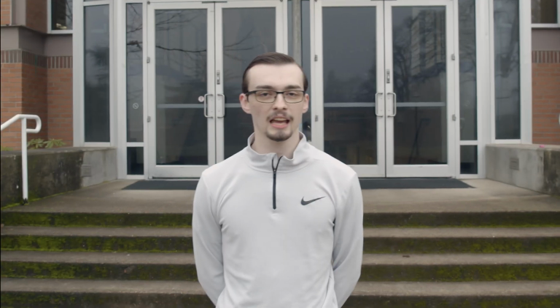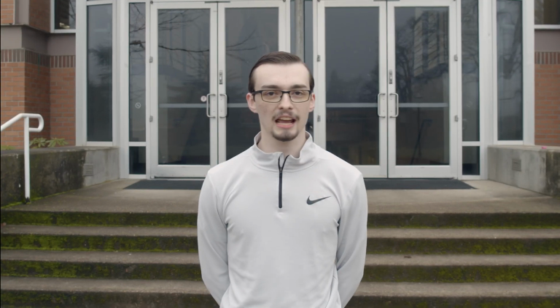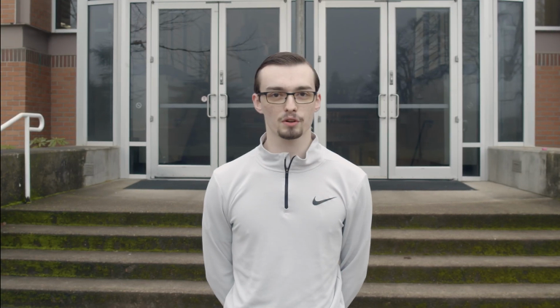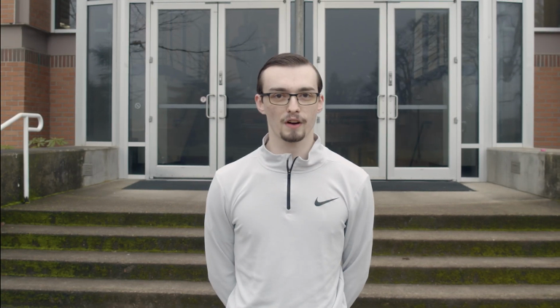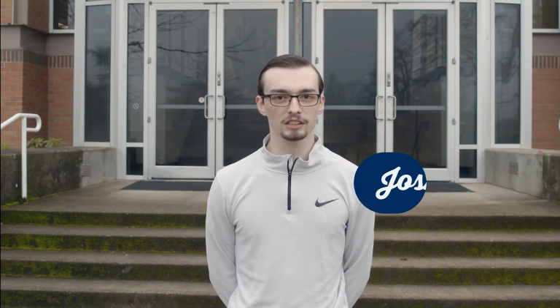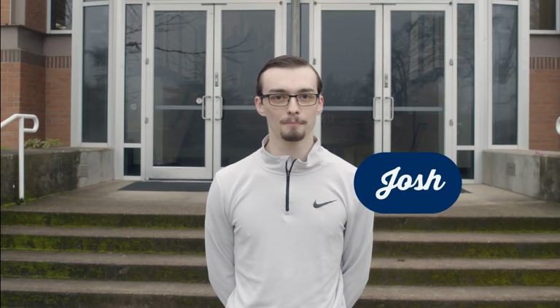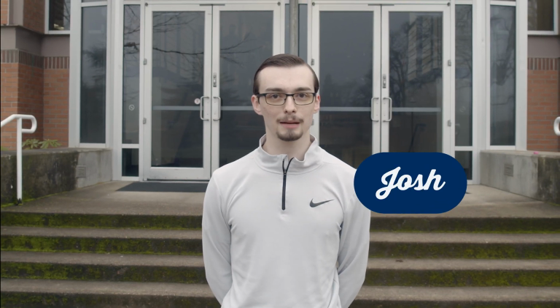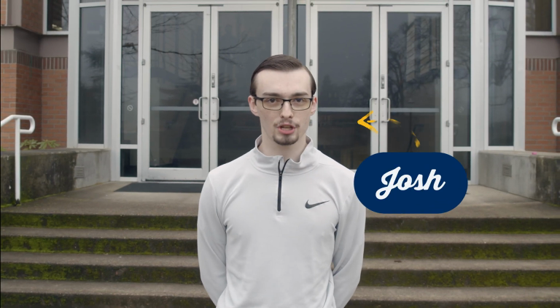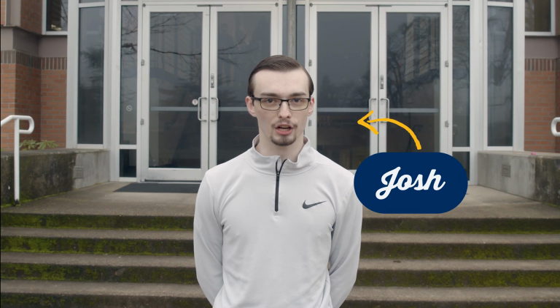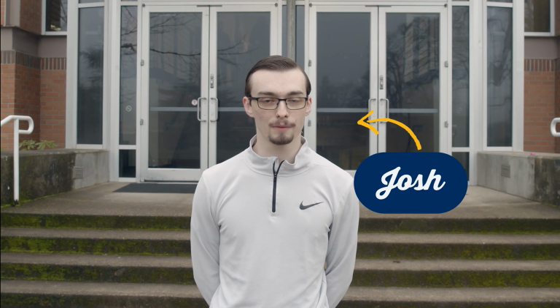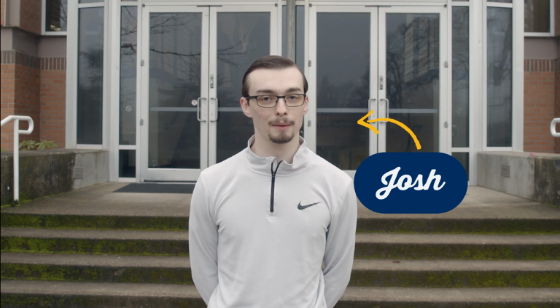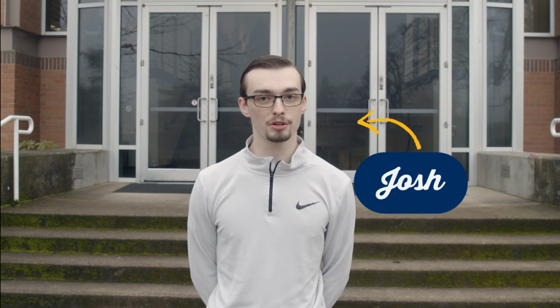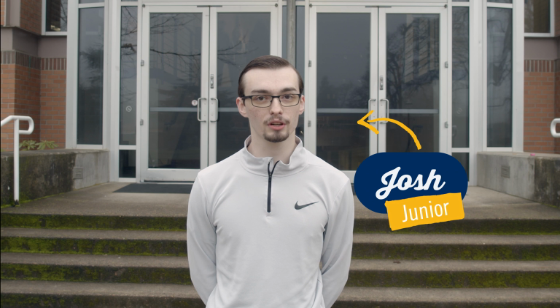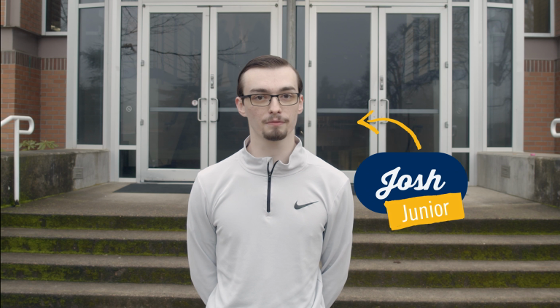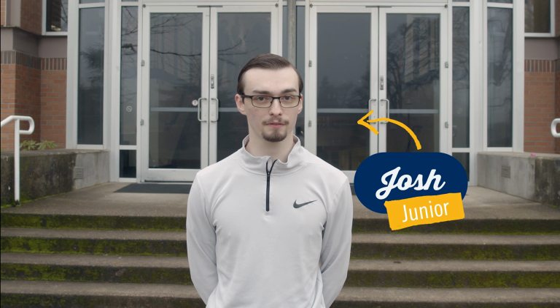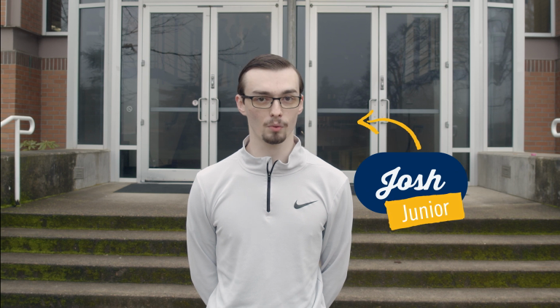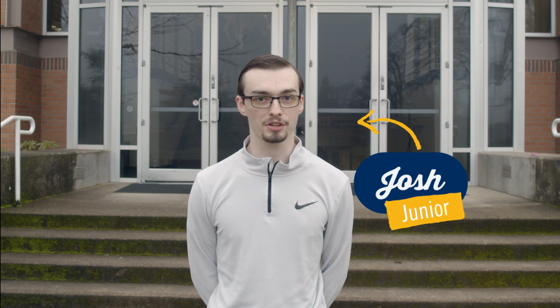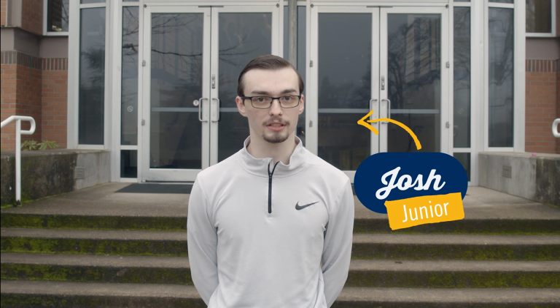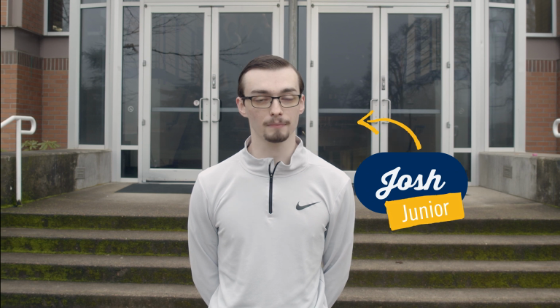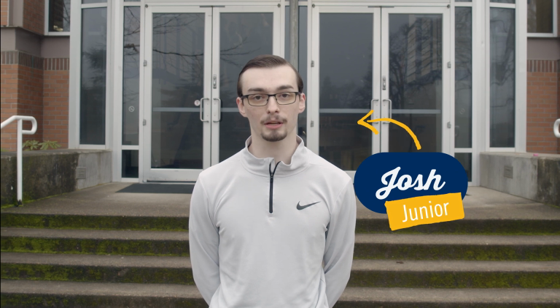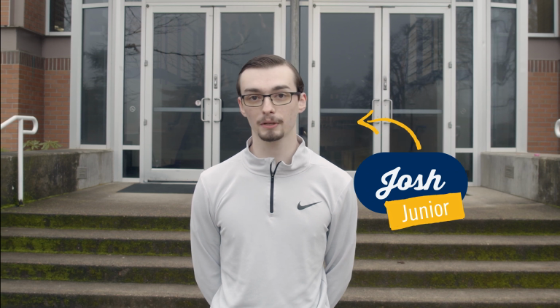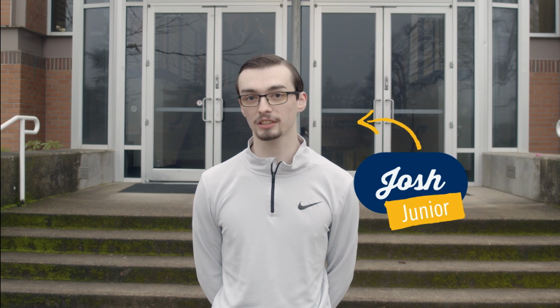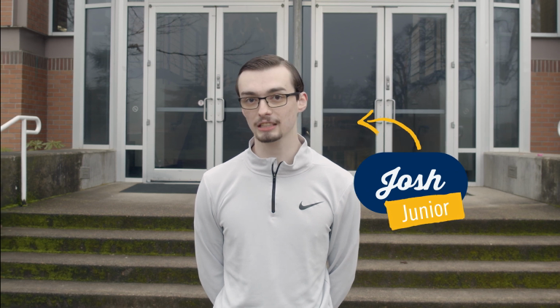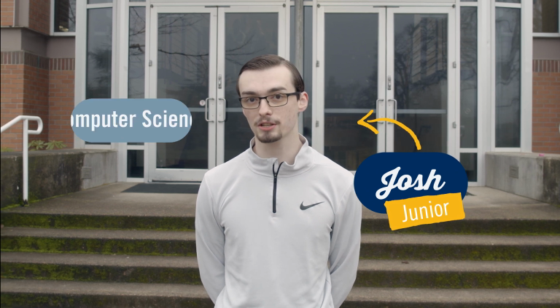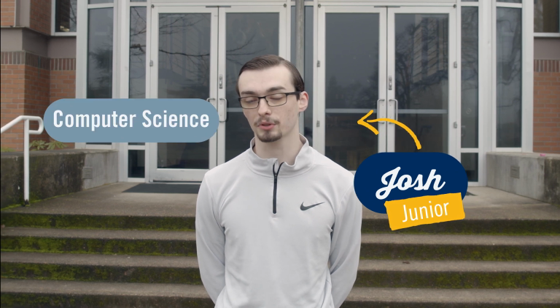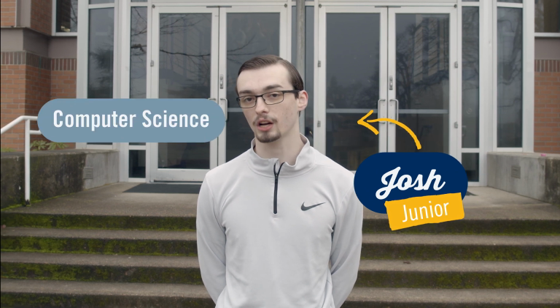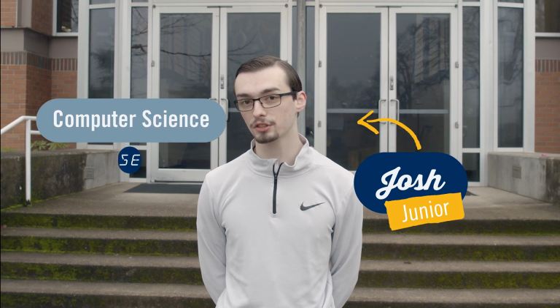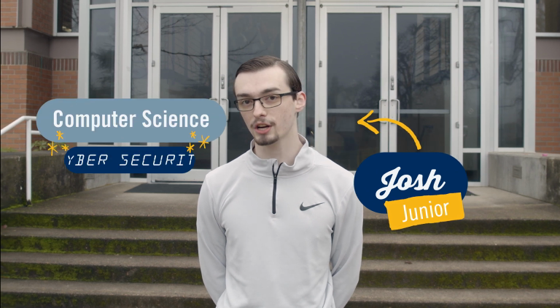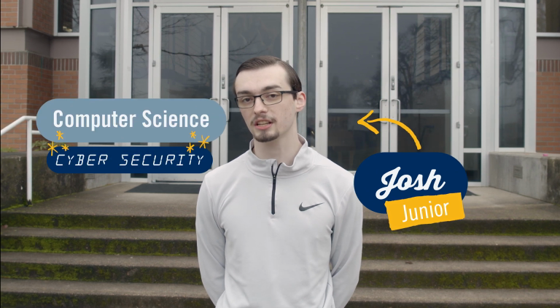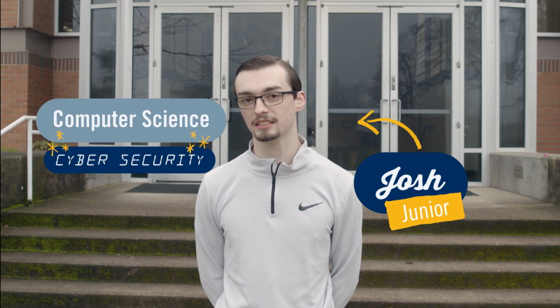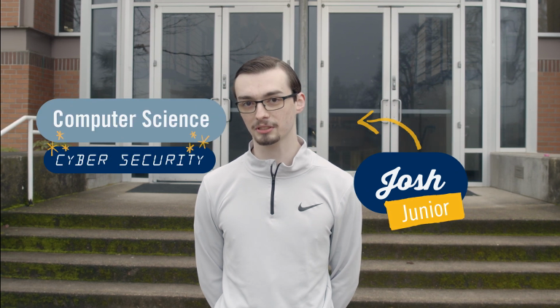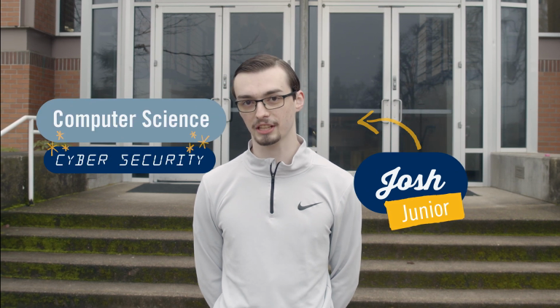Hey George Fox, my name is Josh. I'm a junior from Eatonville, Washington. I'm a computer science major with a concentration in cybersecurity.